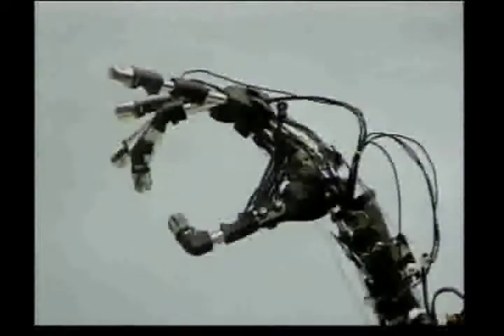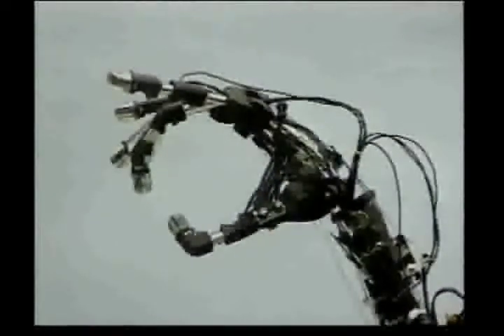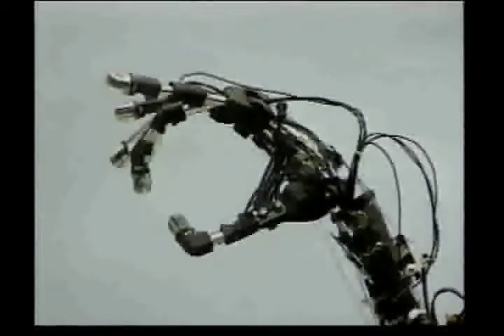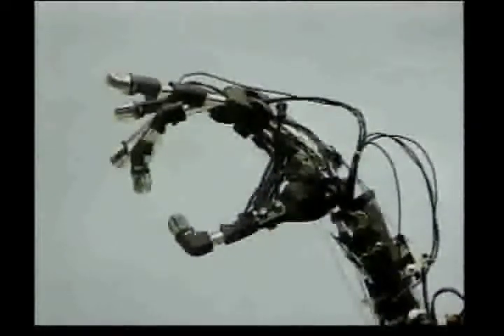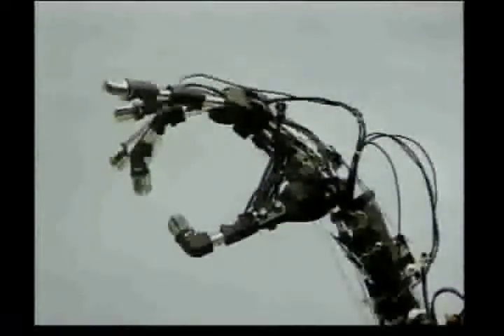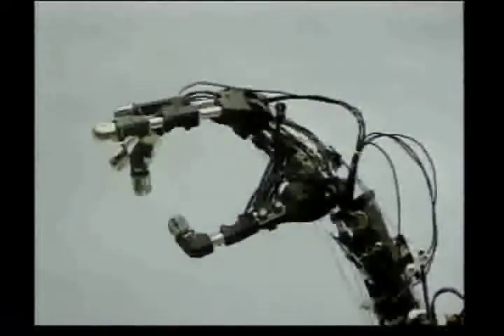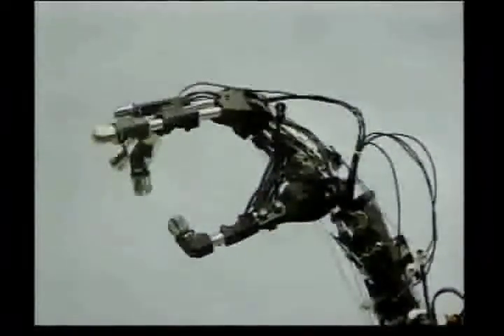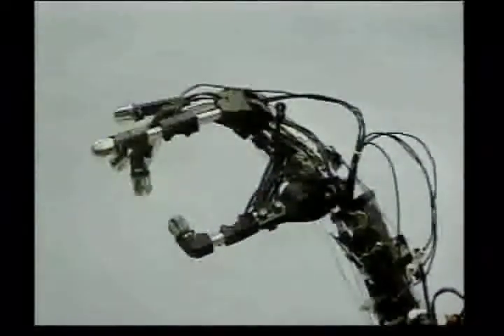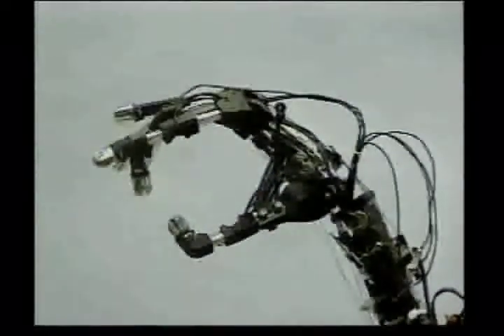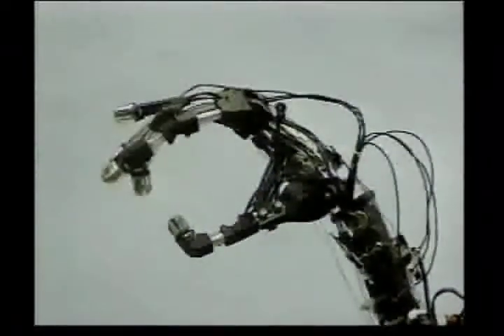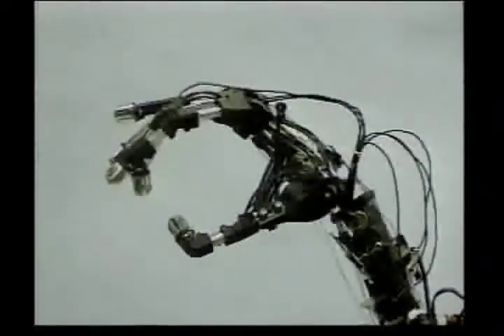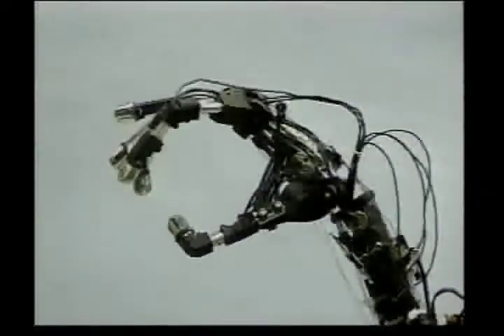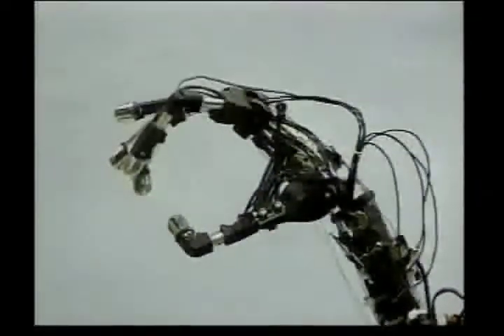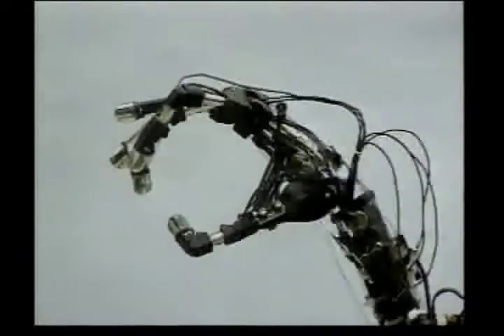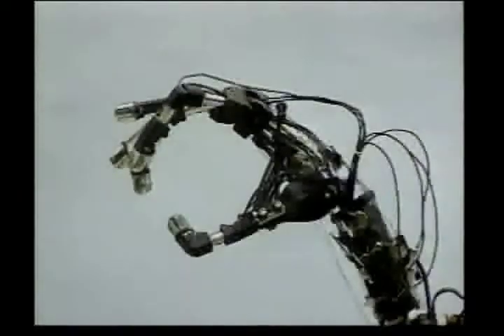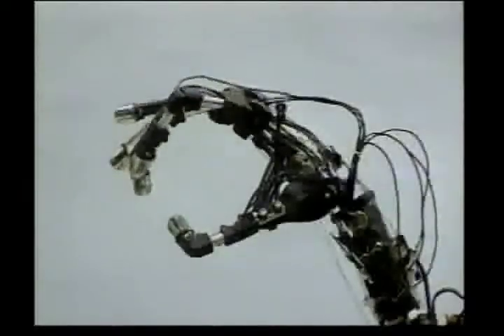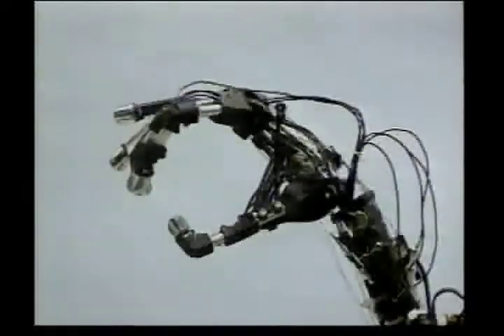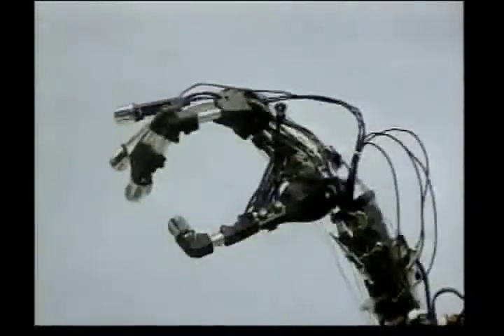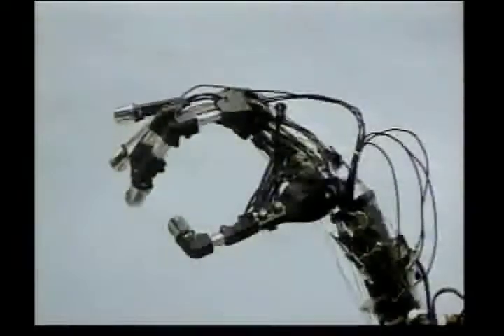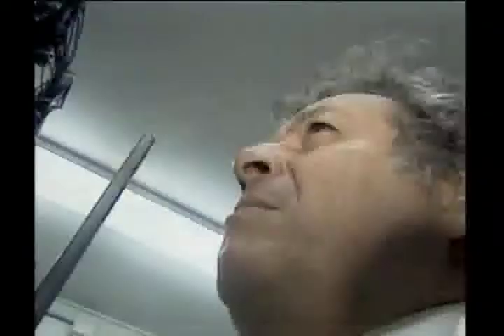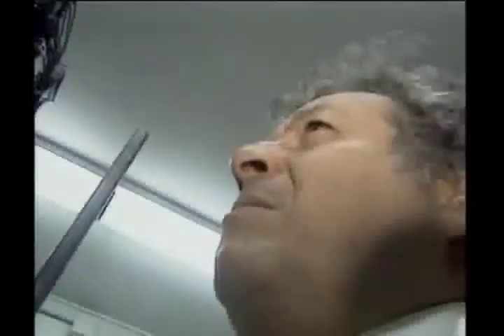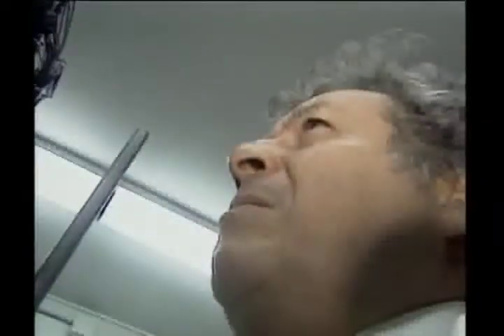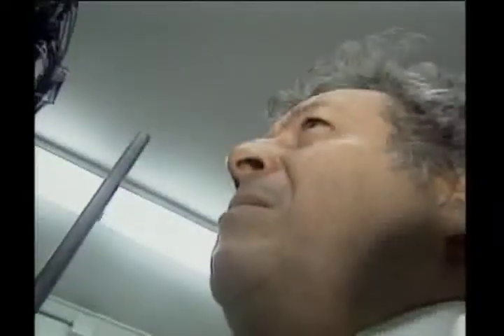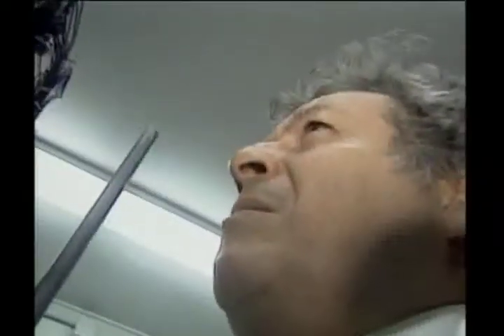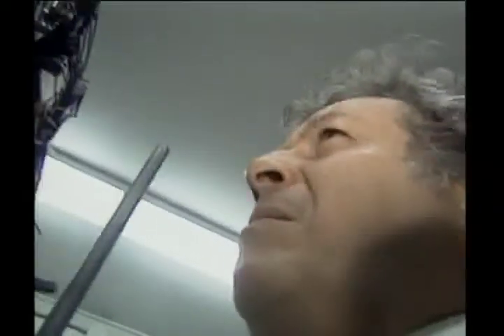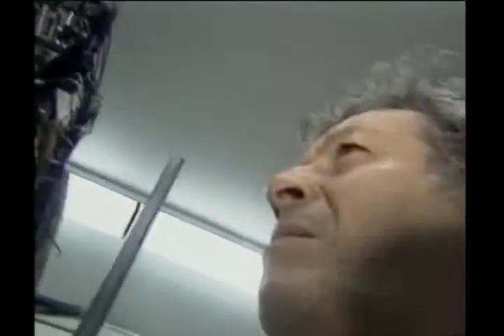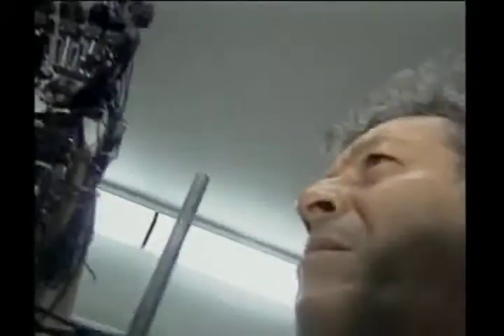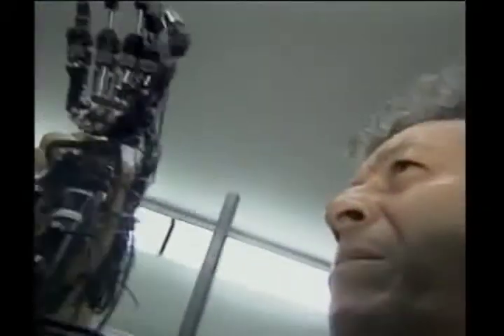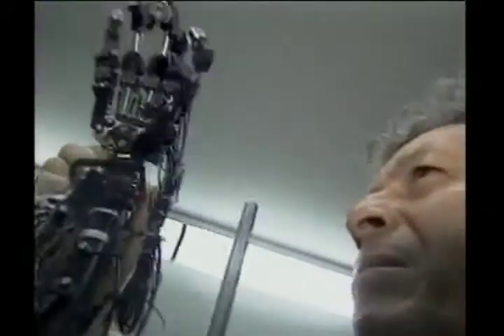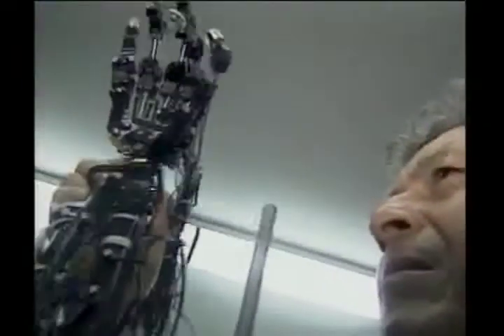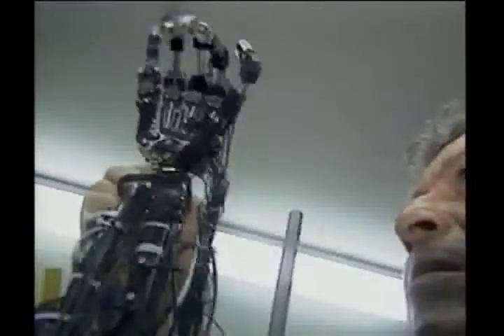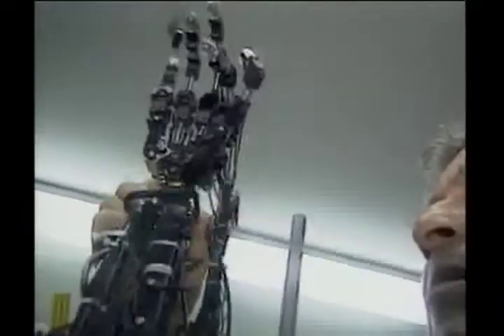This movement of the fingers, easy for humans, is a task of incredible complexity for robots.